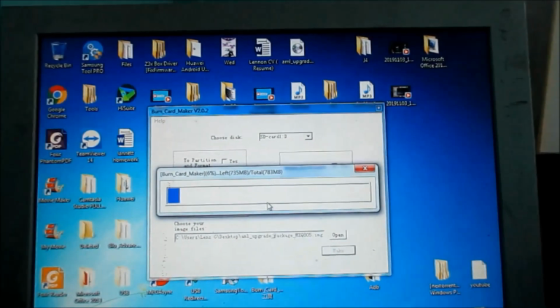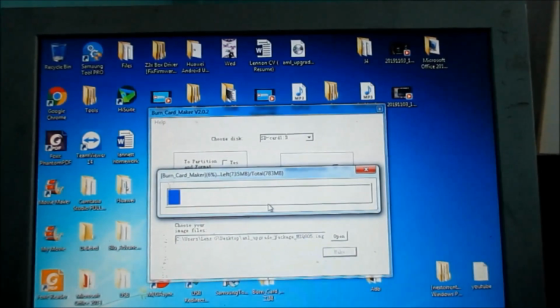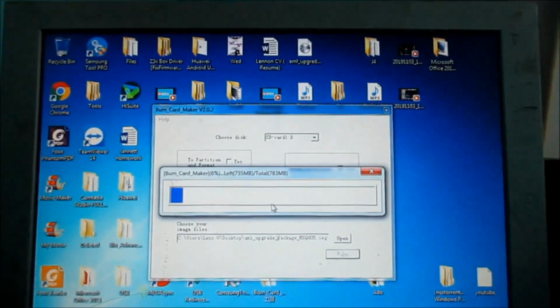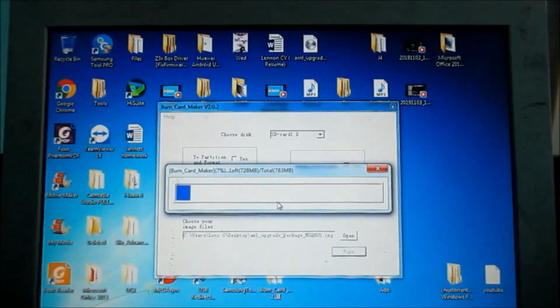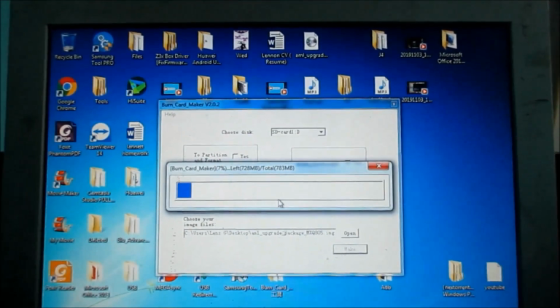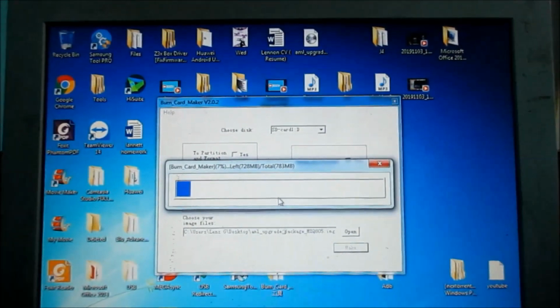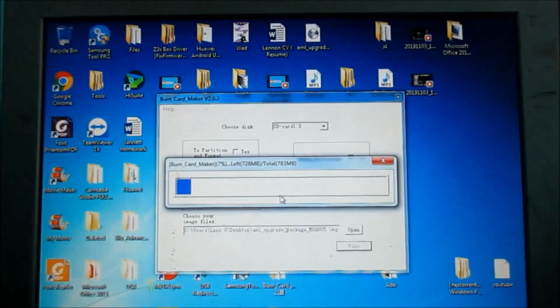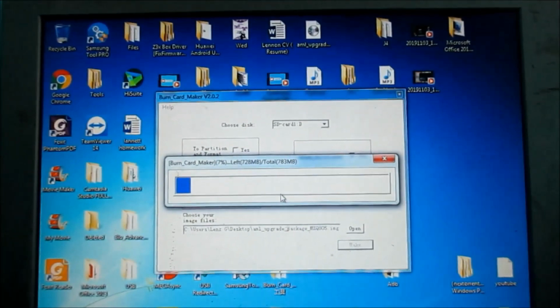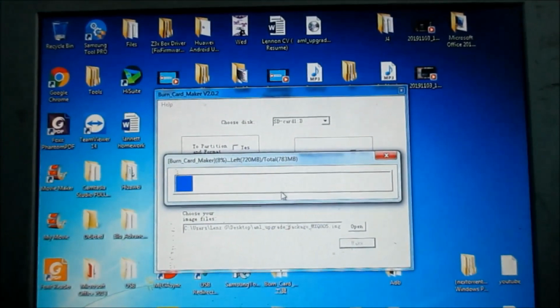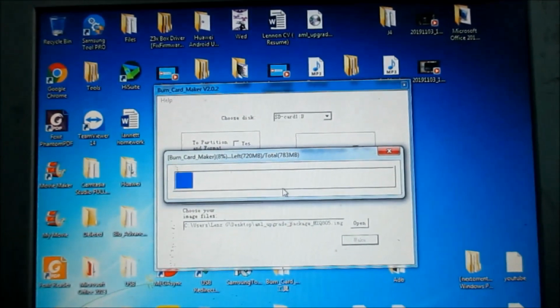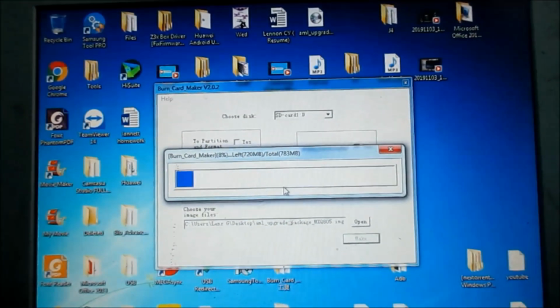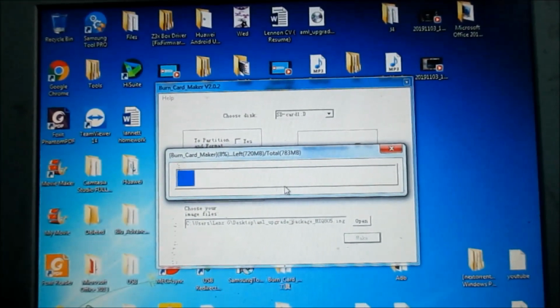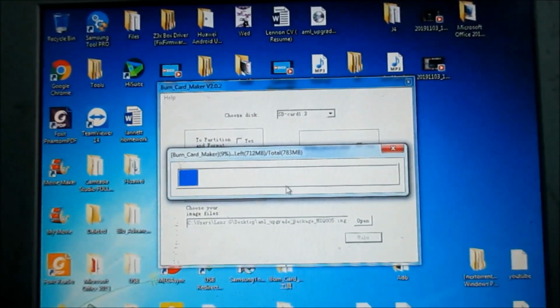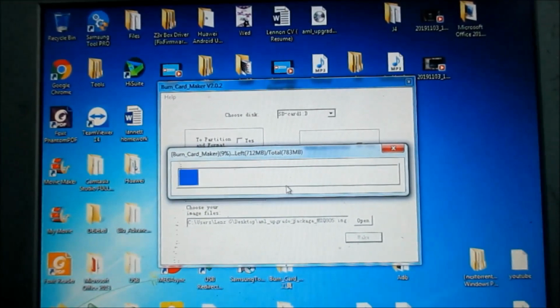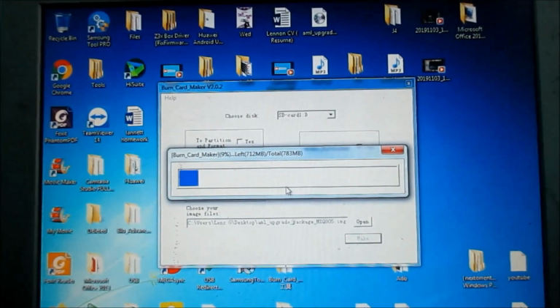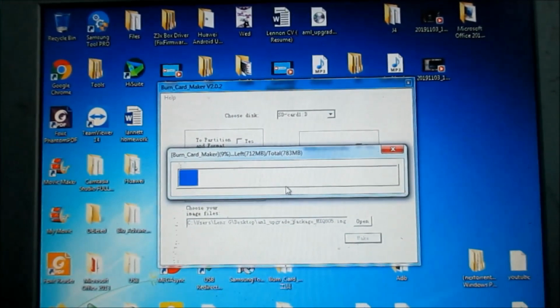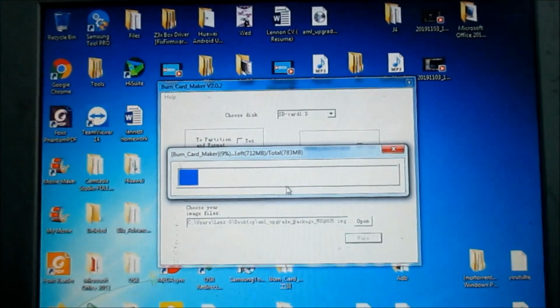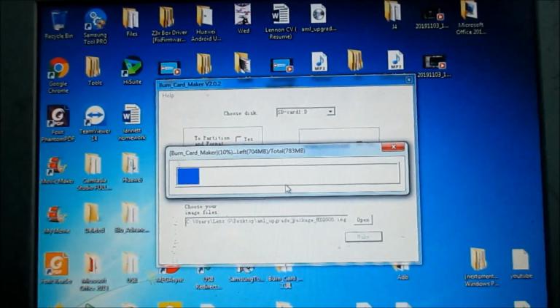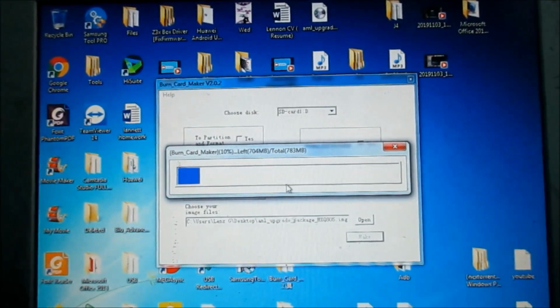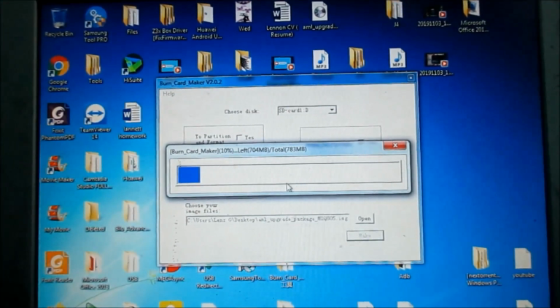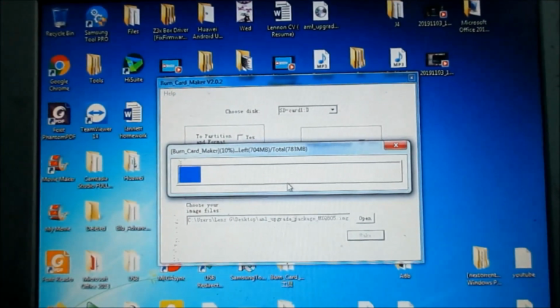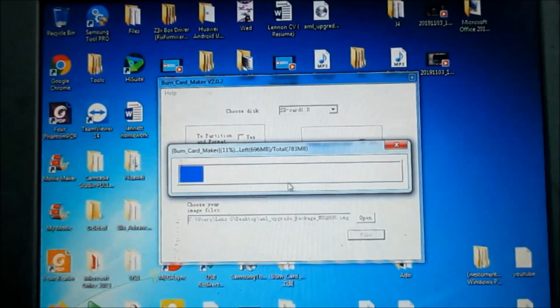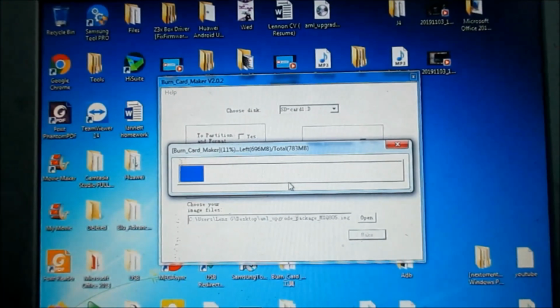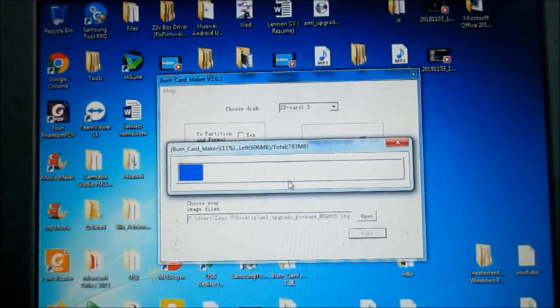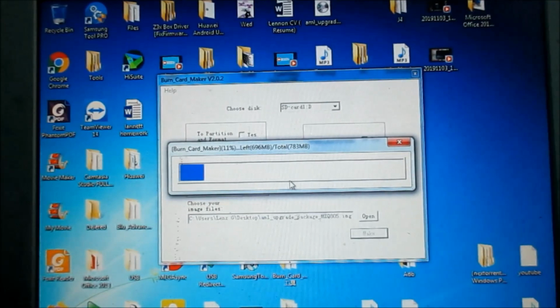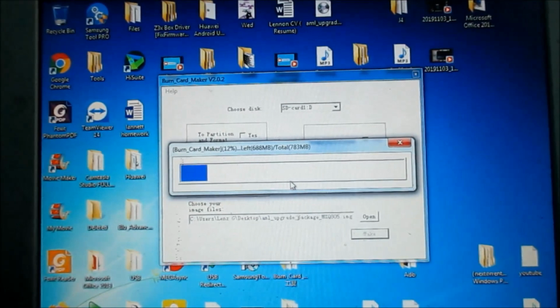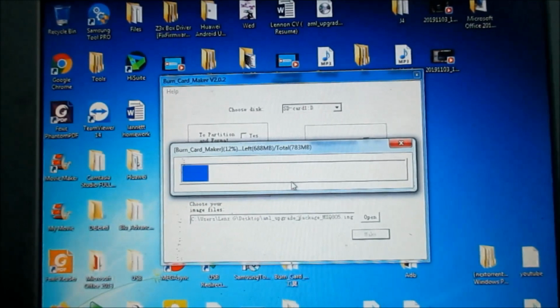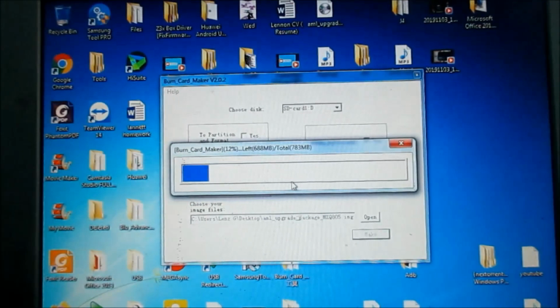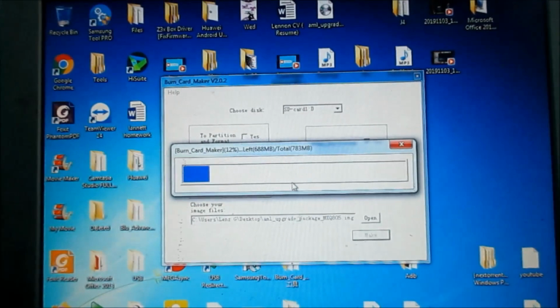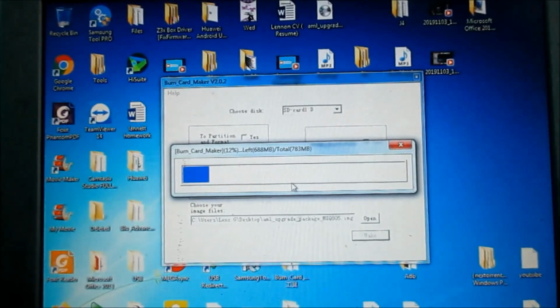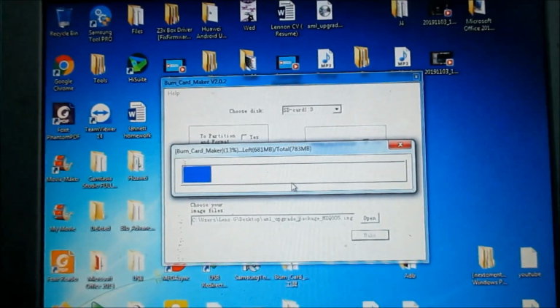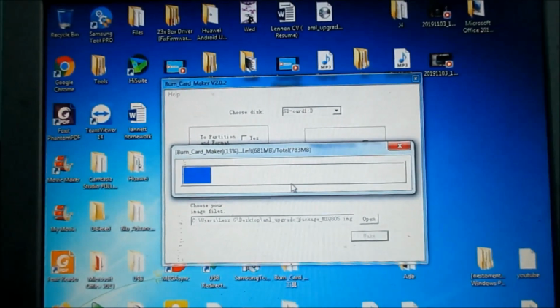Leave this to finish. It will say 'success' when it is done.